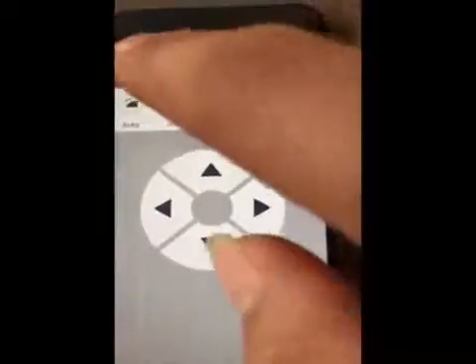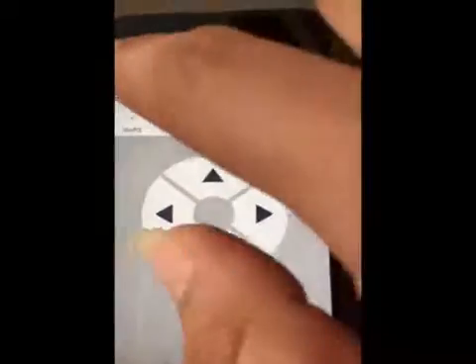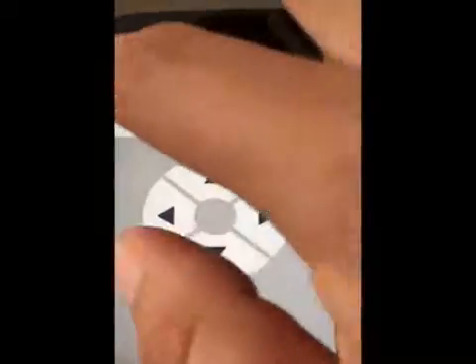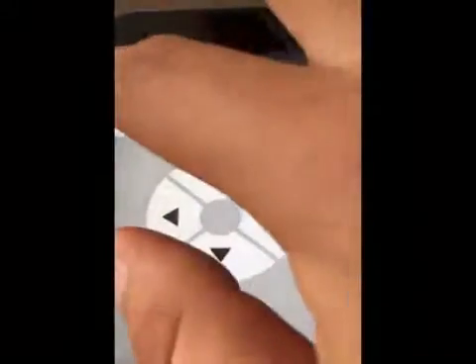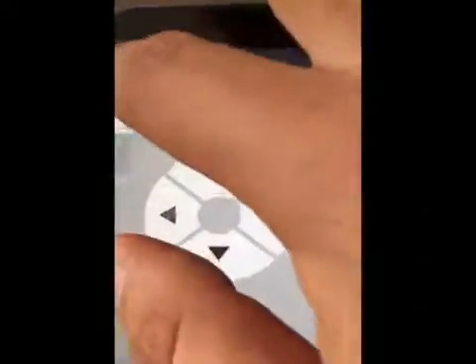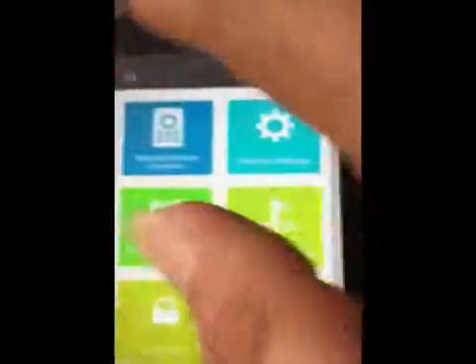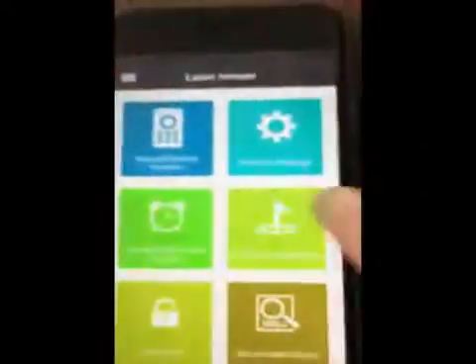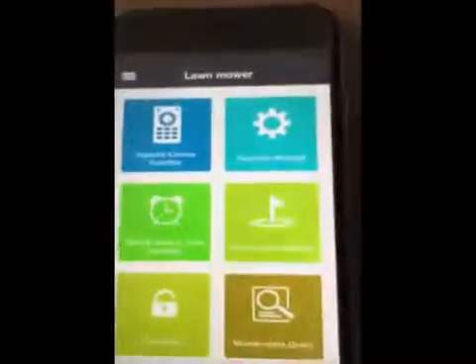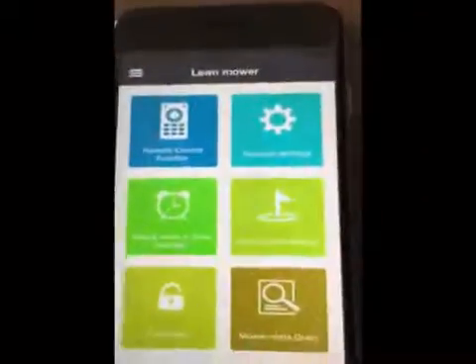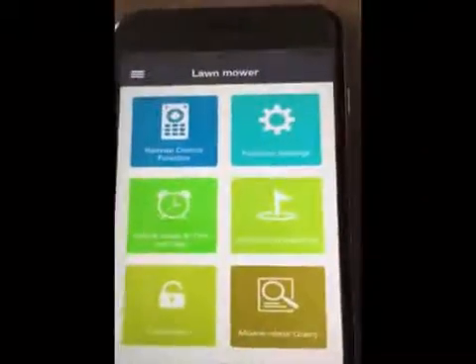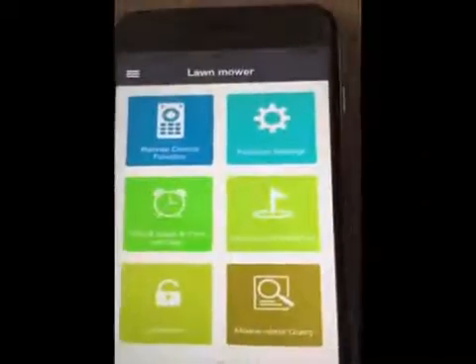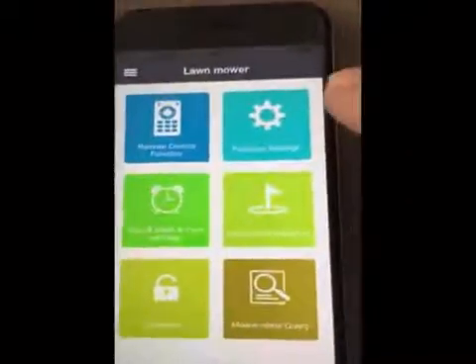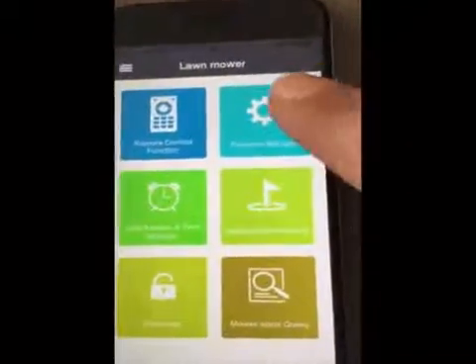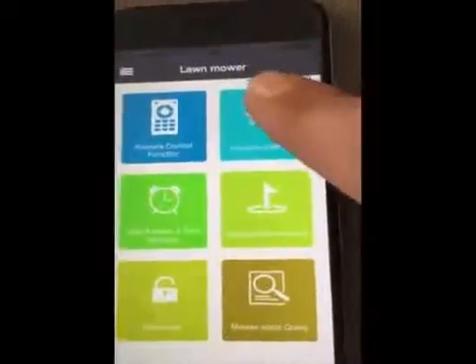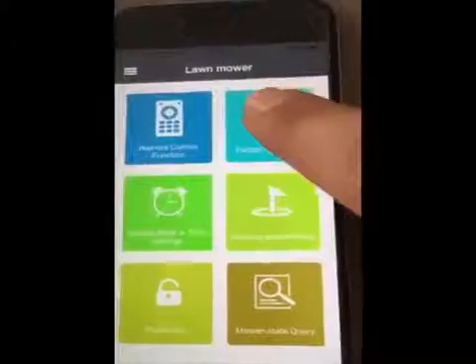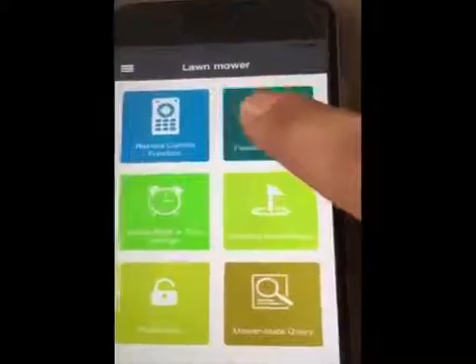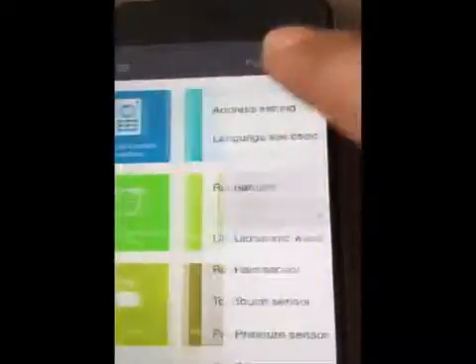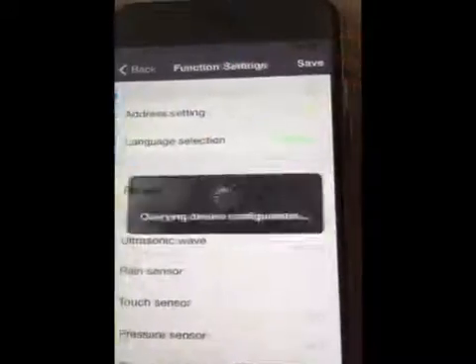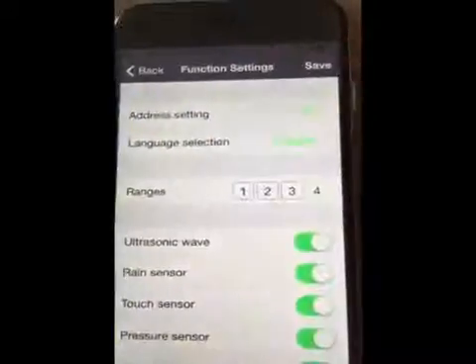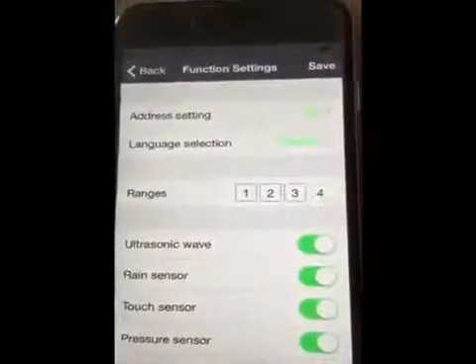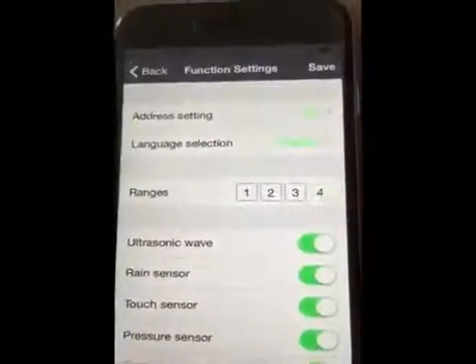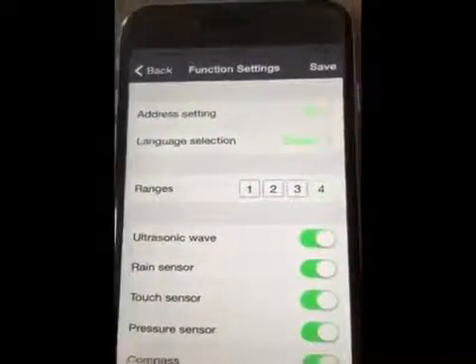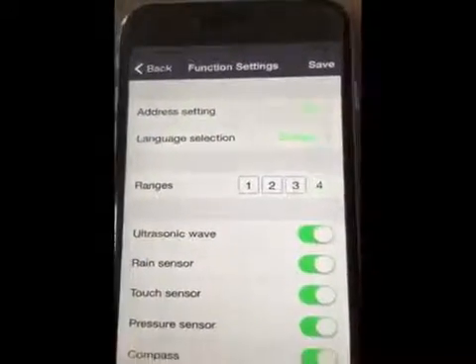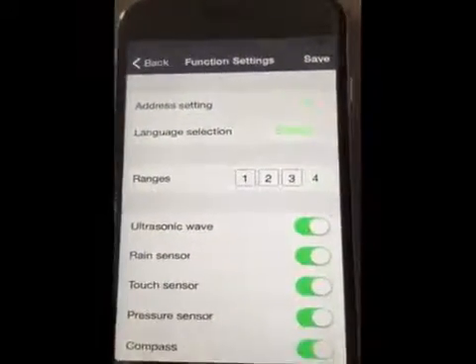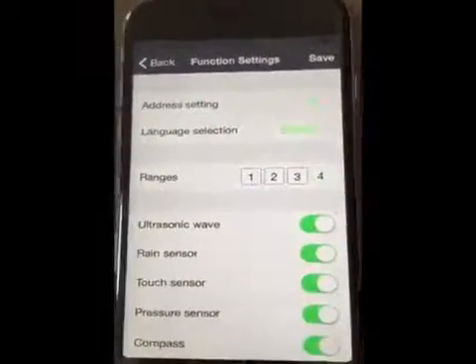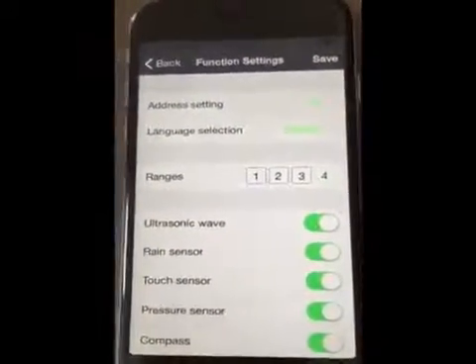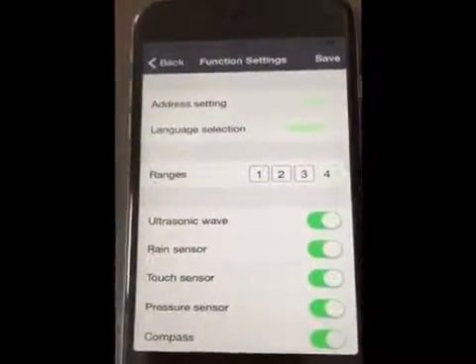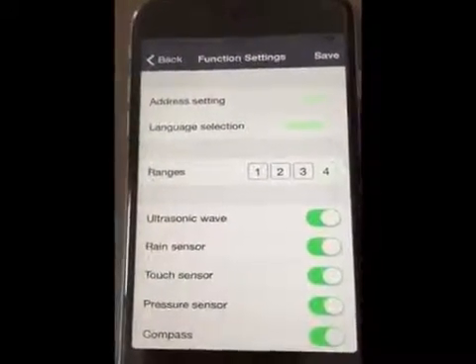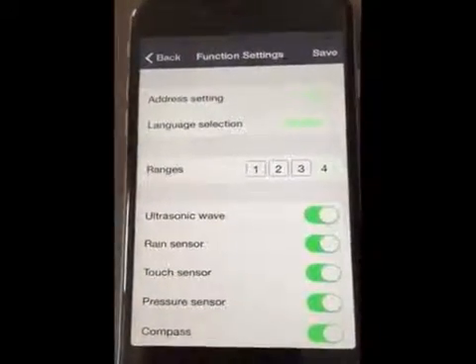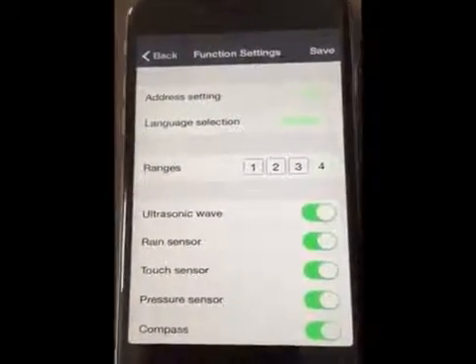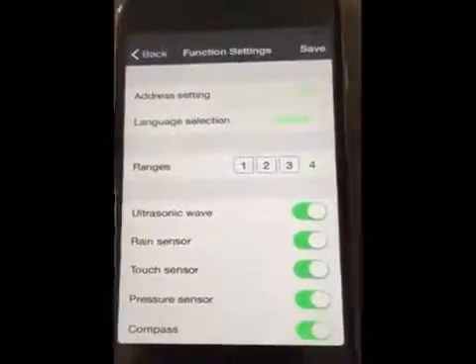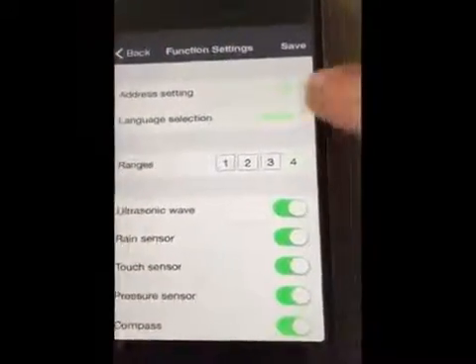You can go back to the original interface by pressing Switch. Now we are in the original interface and can access the function settings.